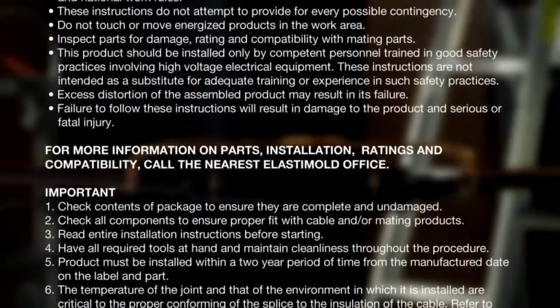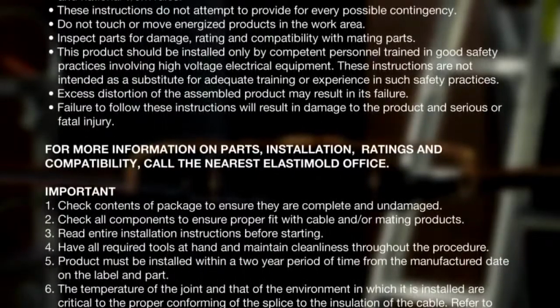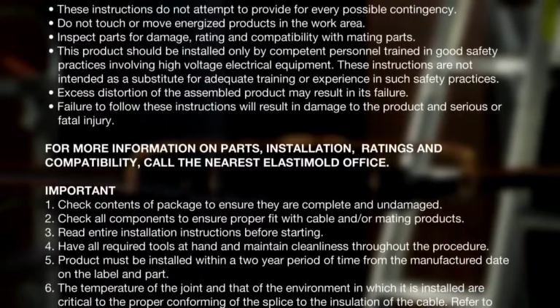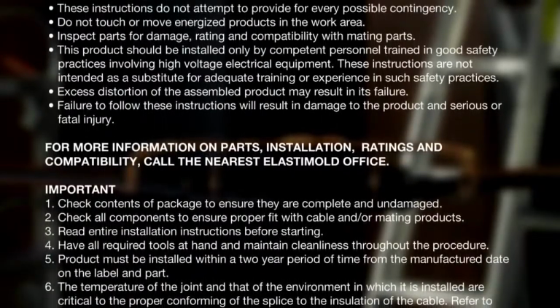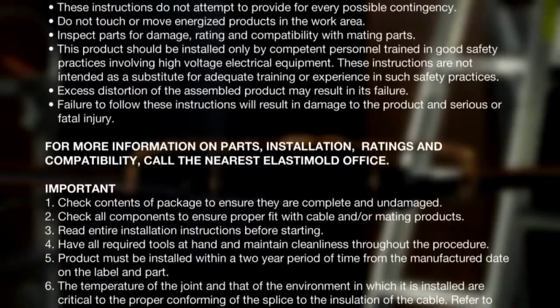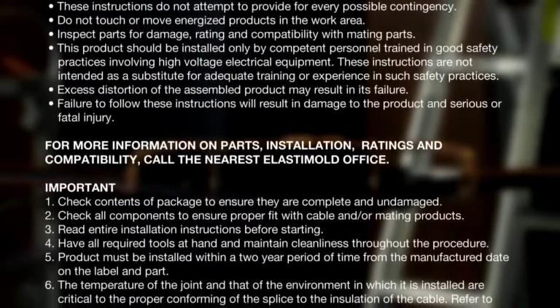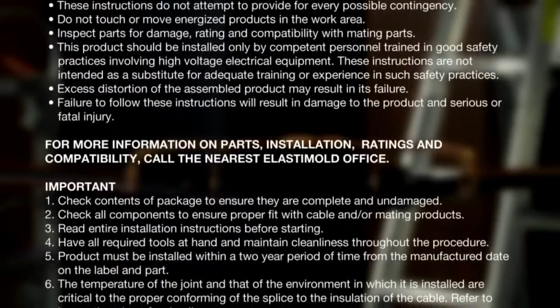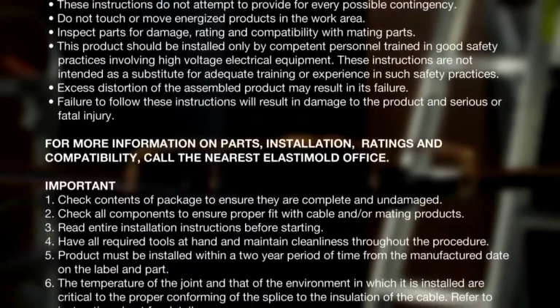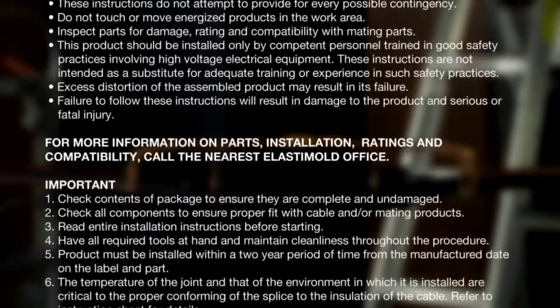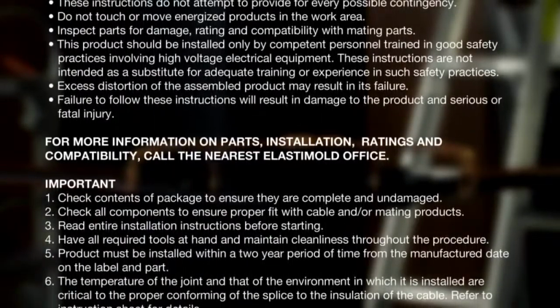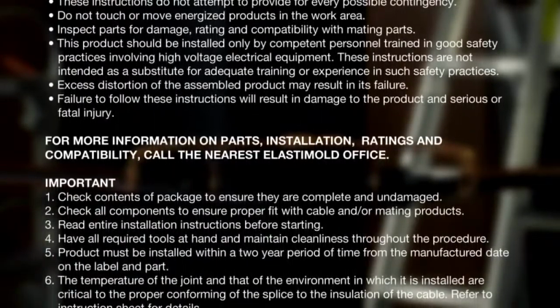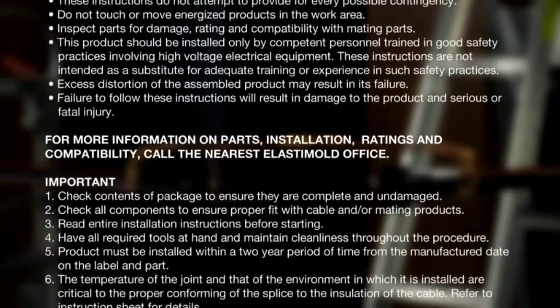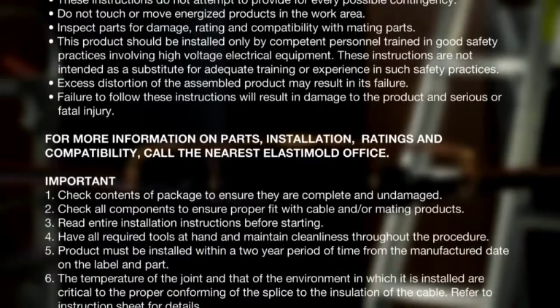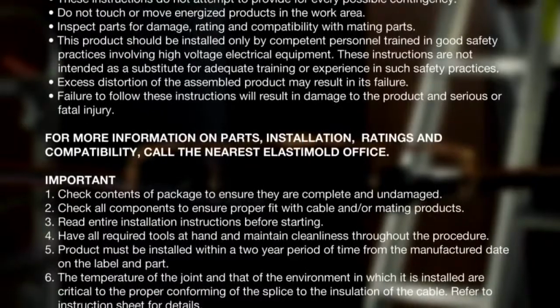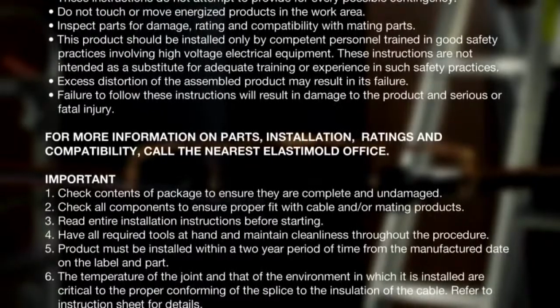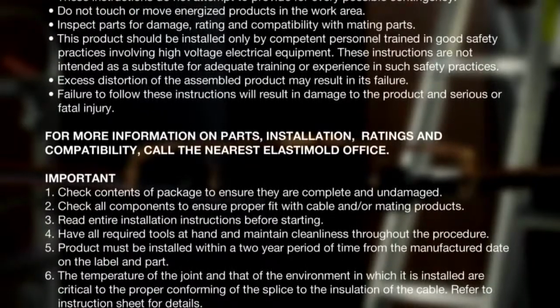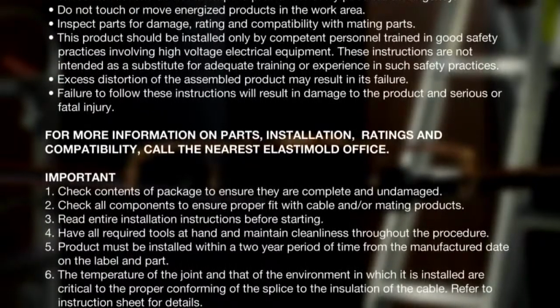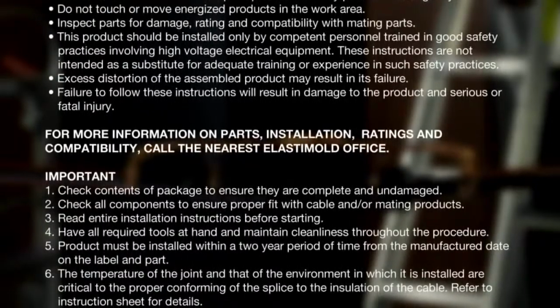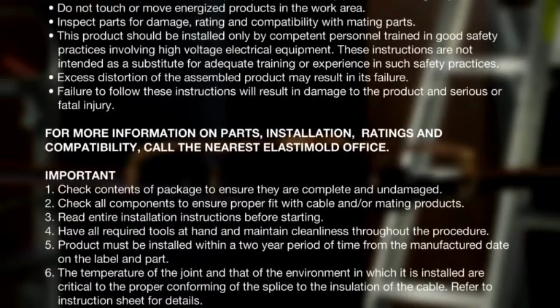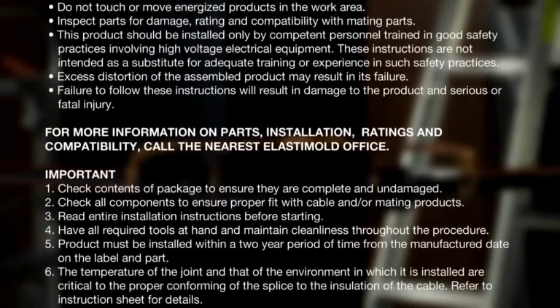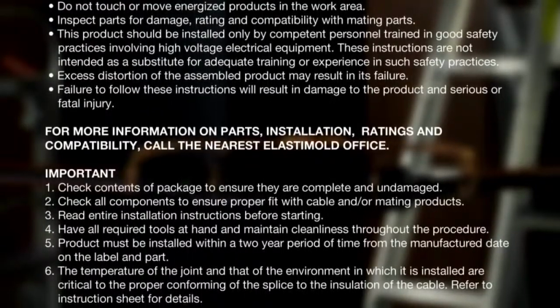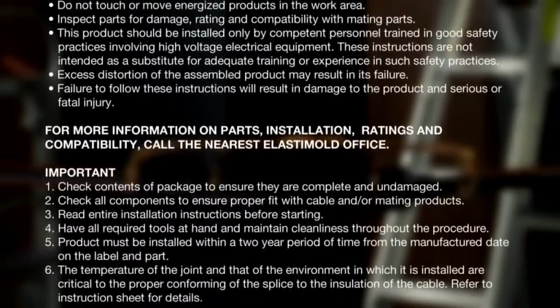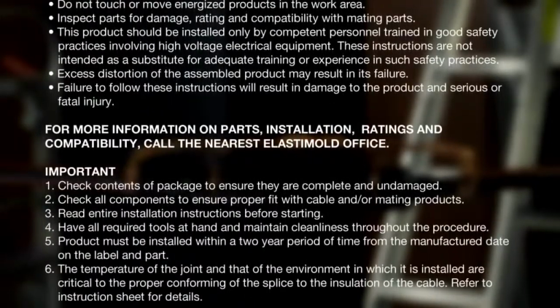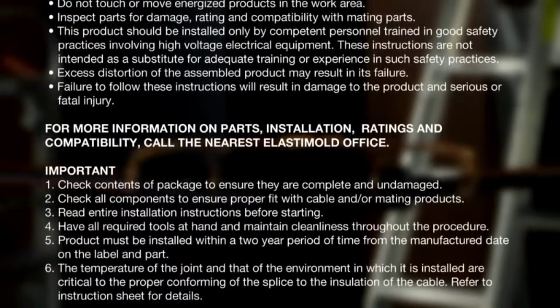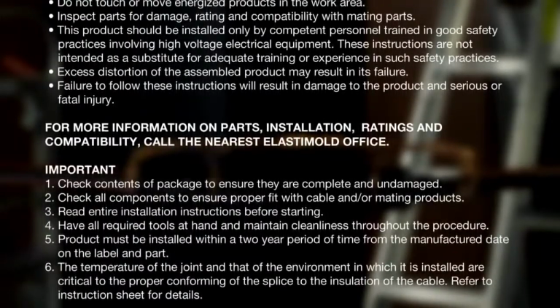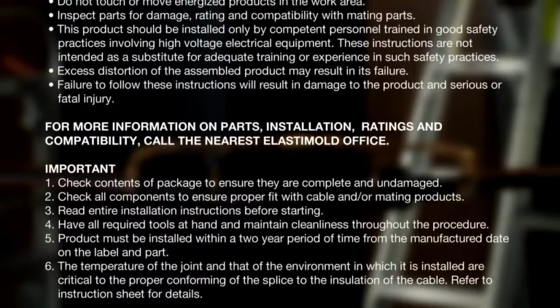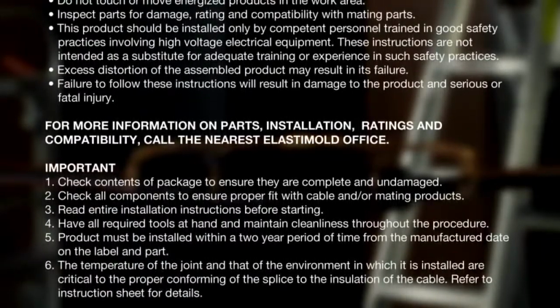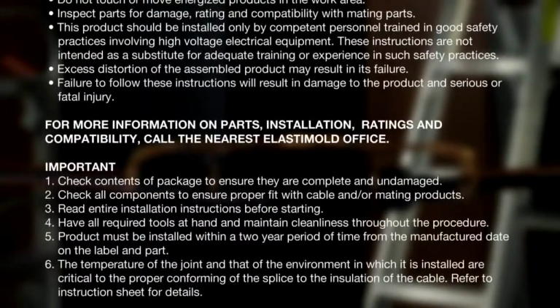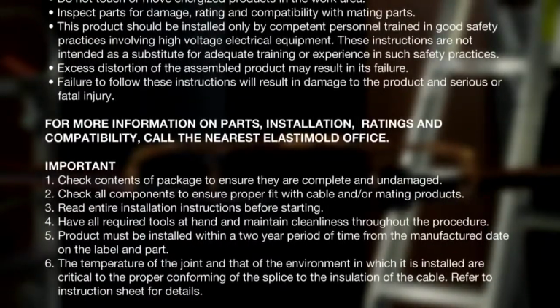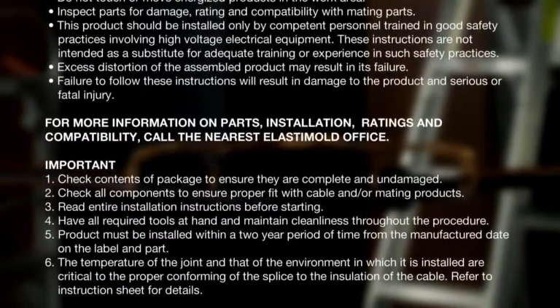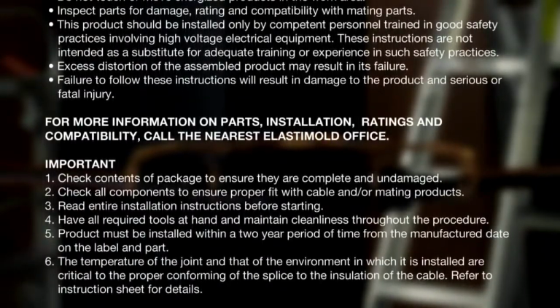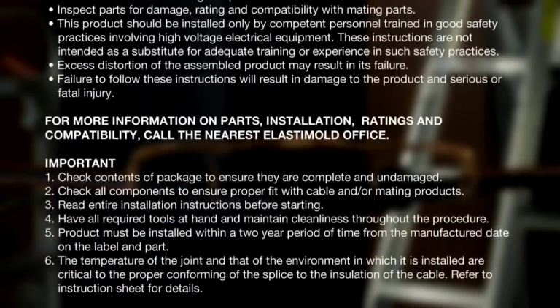For more information on parts, installation, ratings, and compatibility, call the nearest Elastomold office.